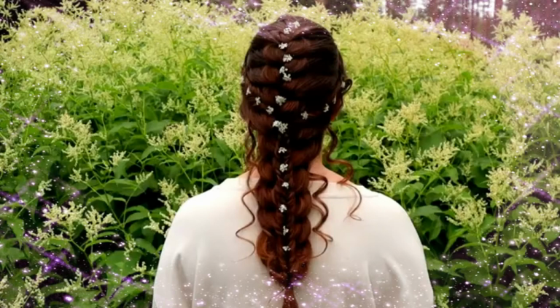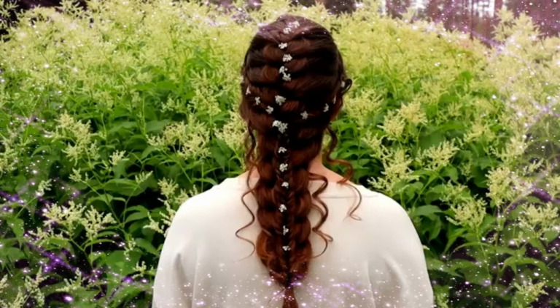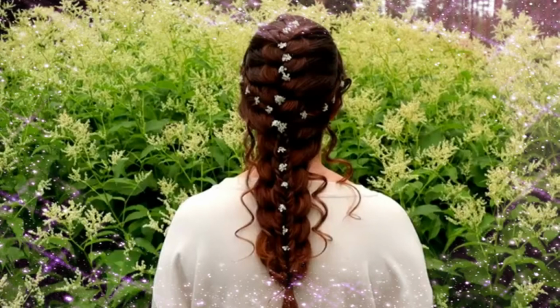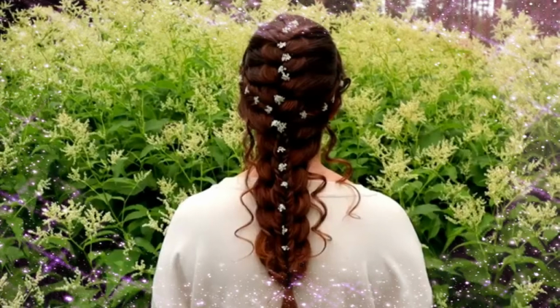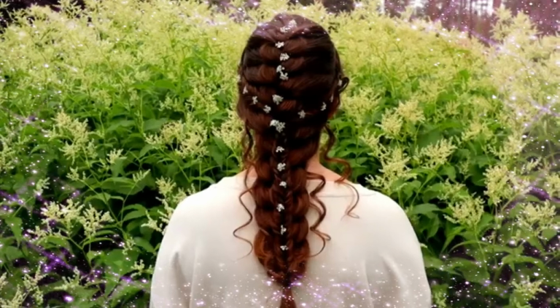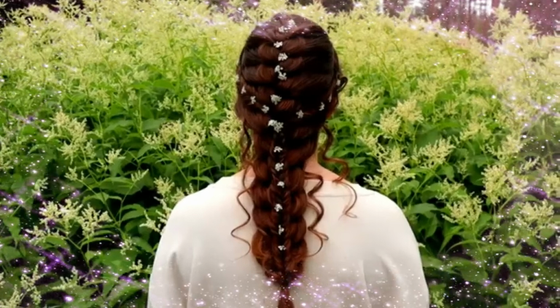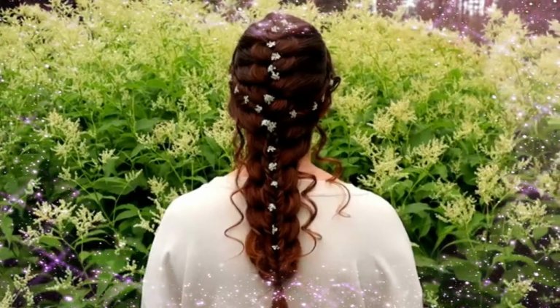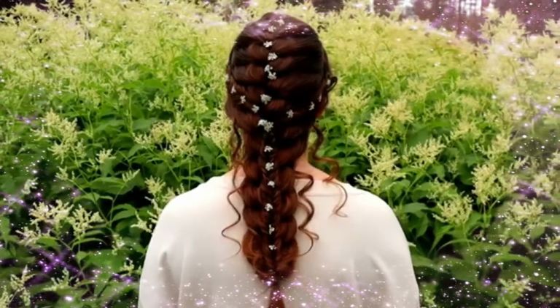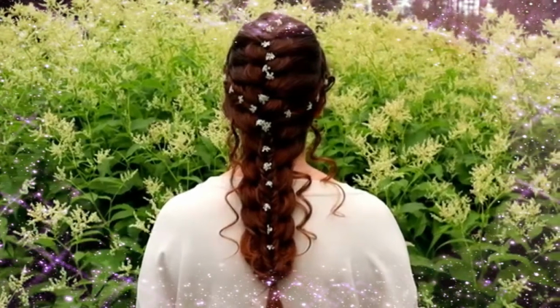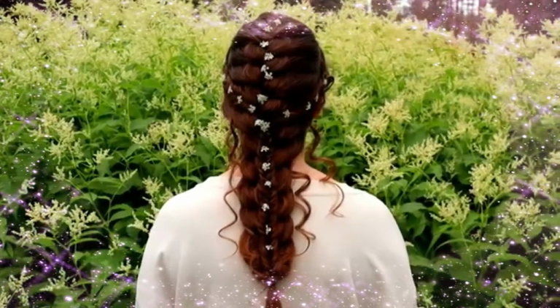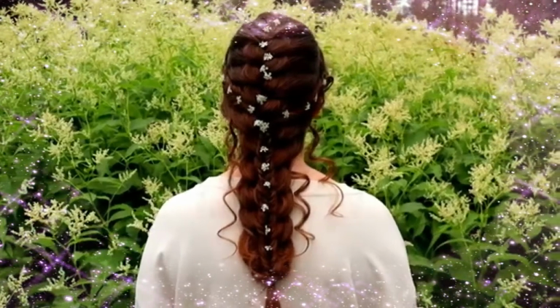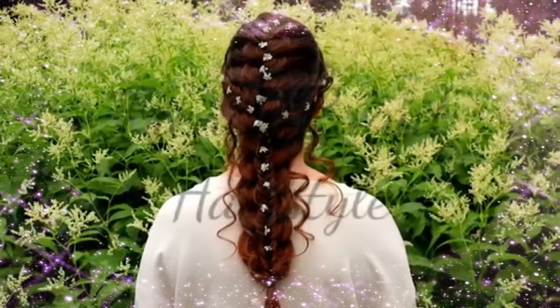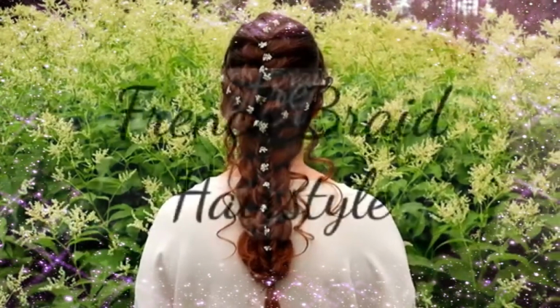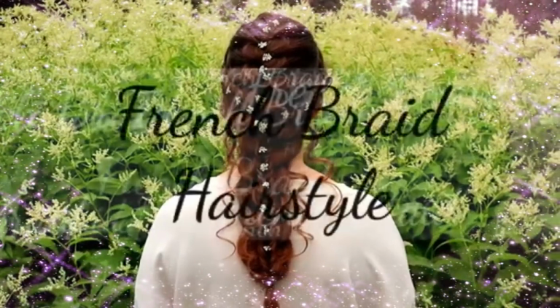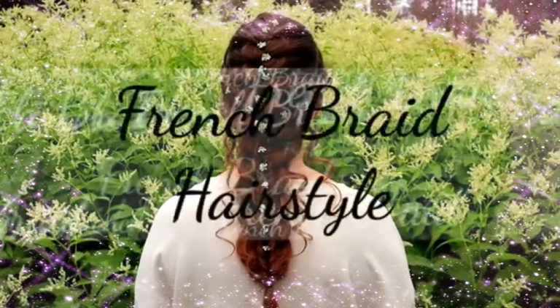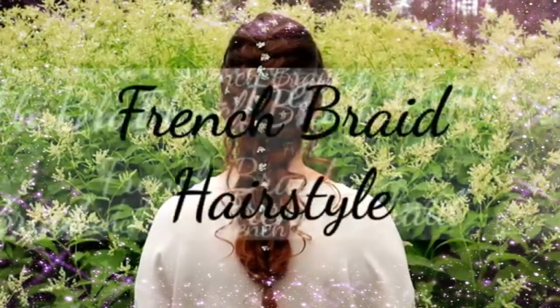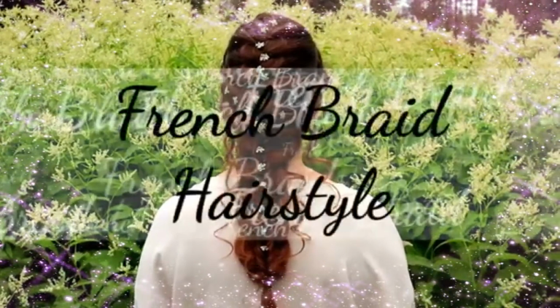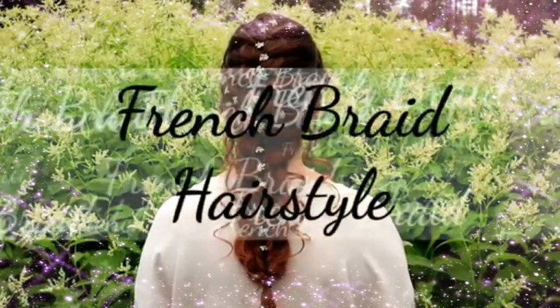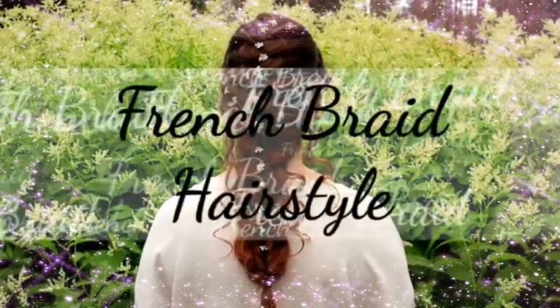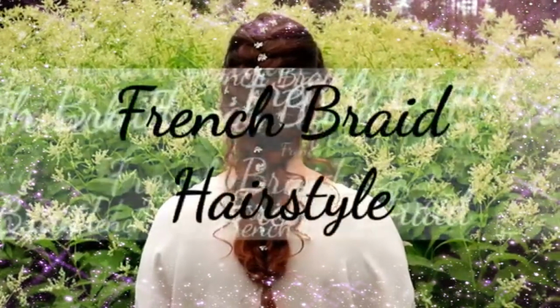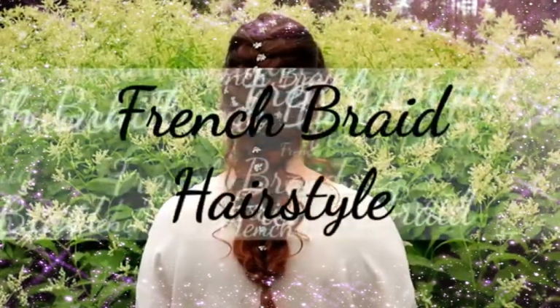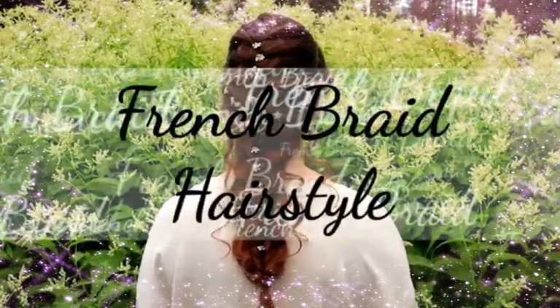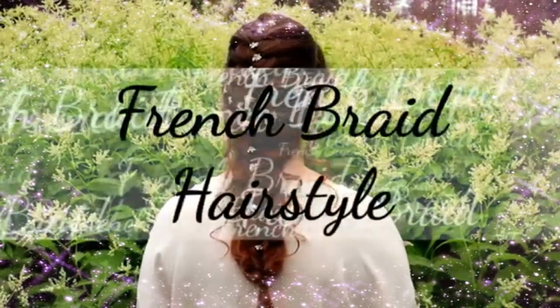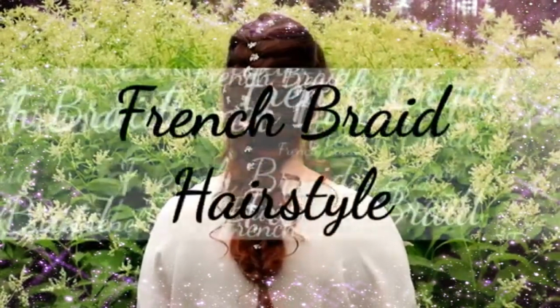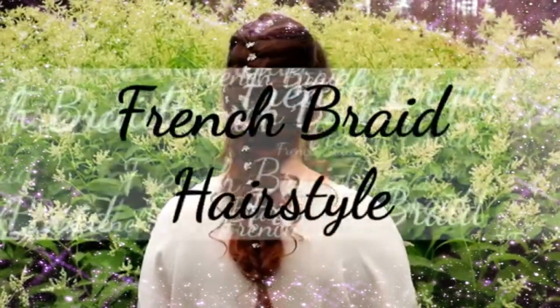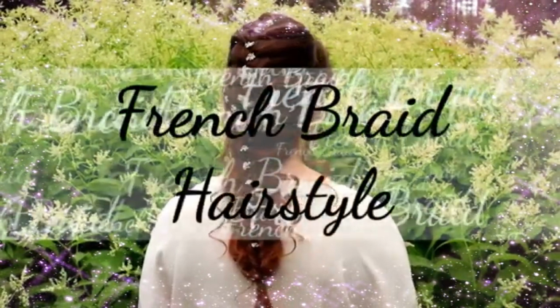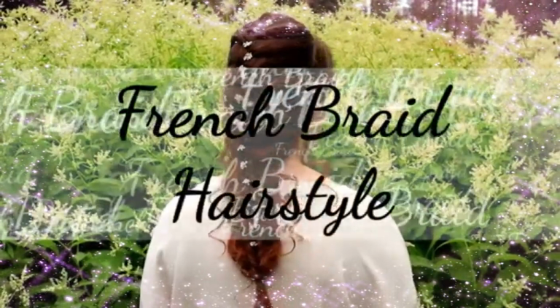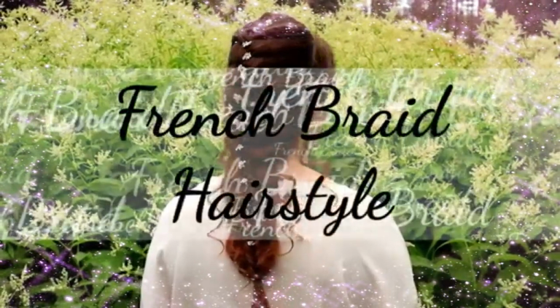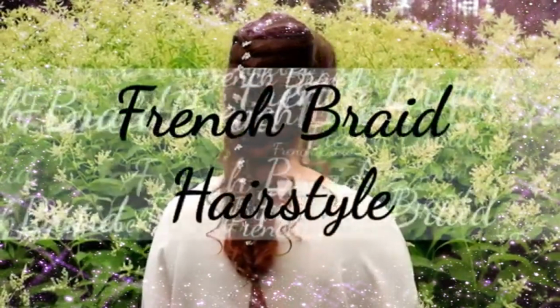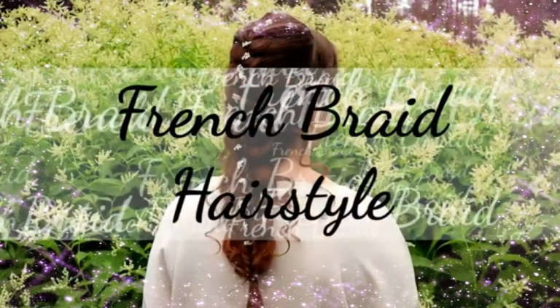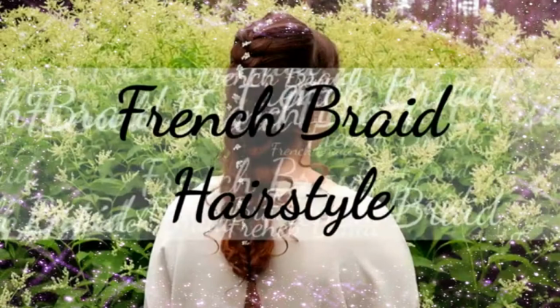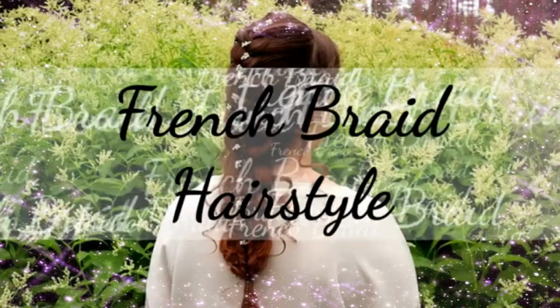Hi! In this video I will show you how to create this French braid hairstyle.